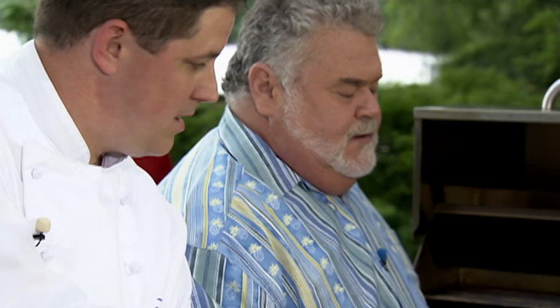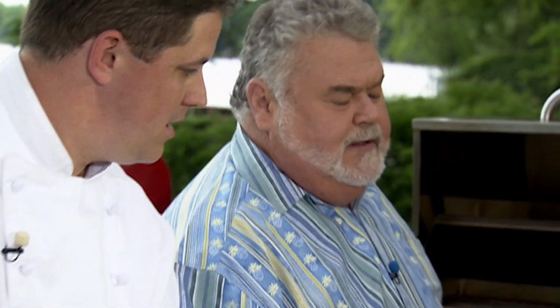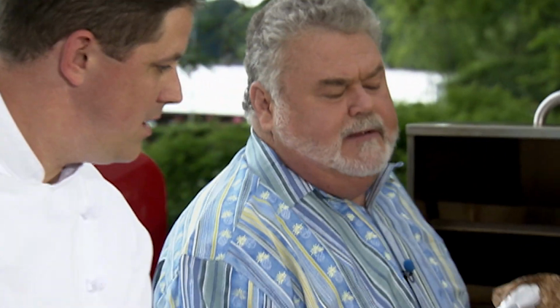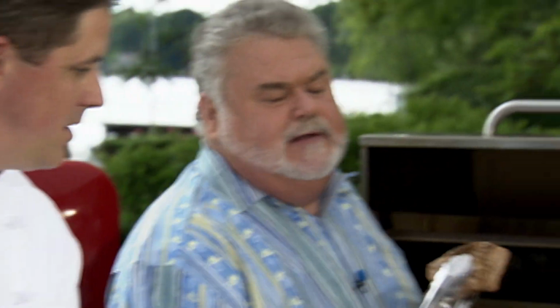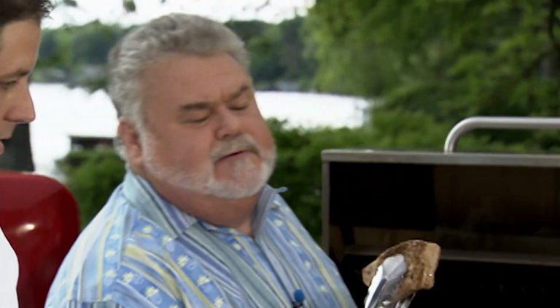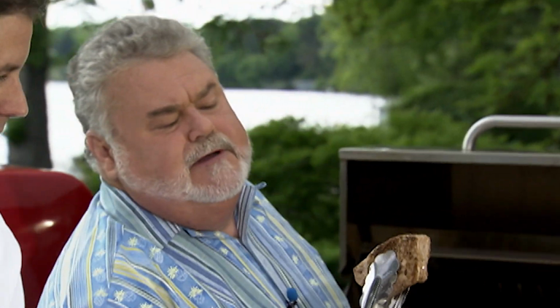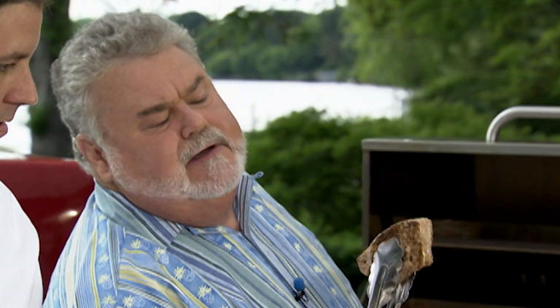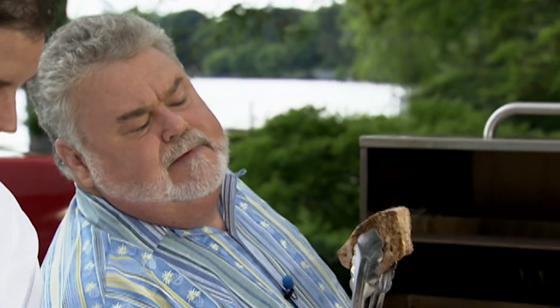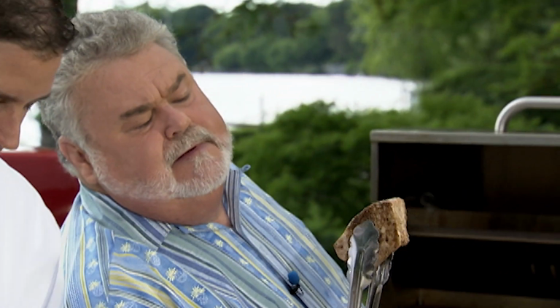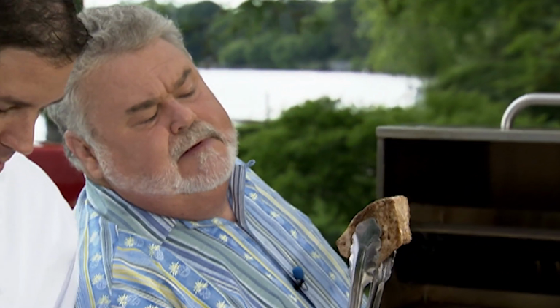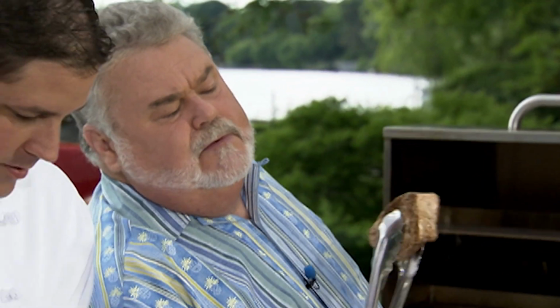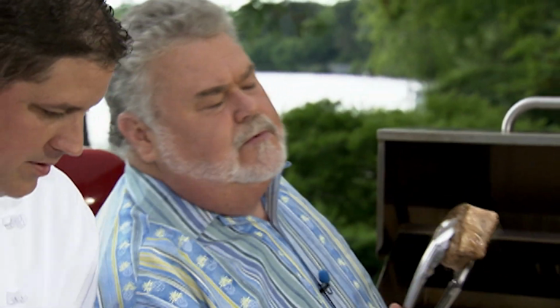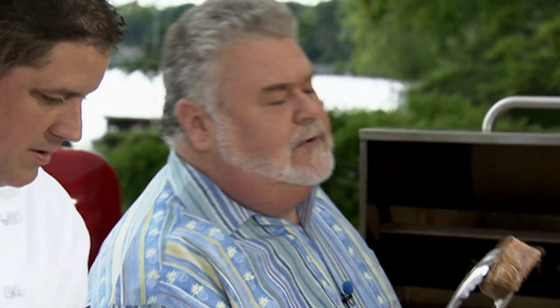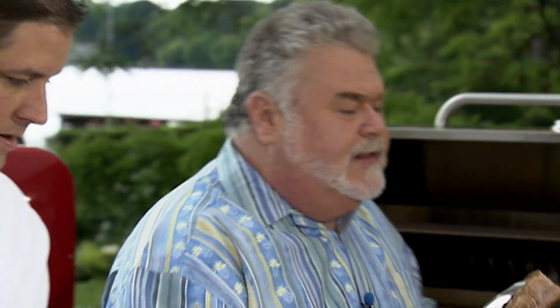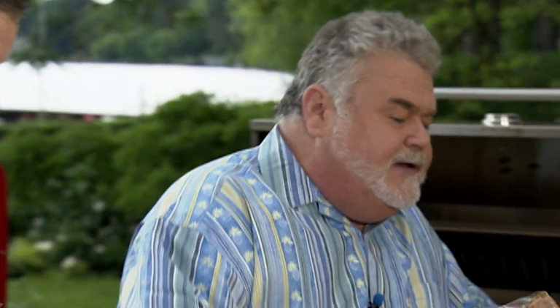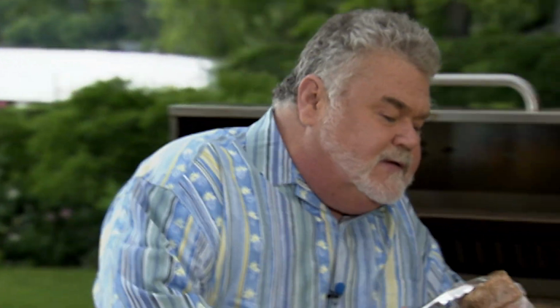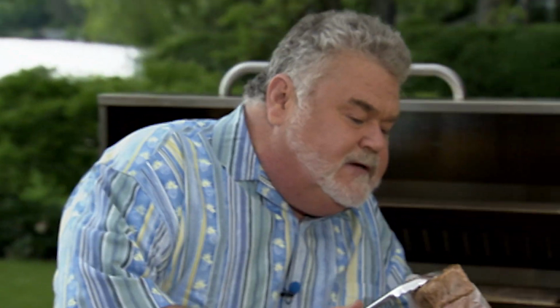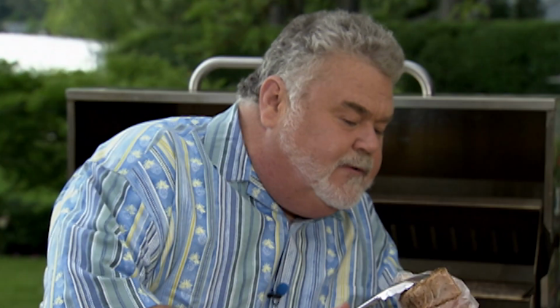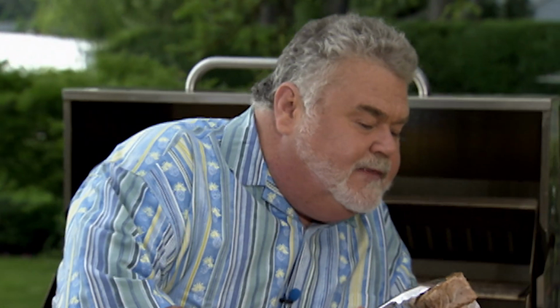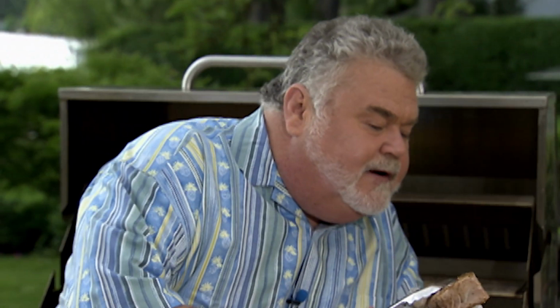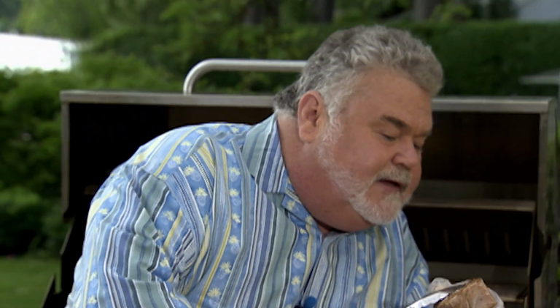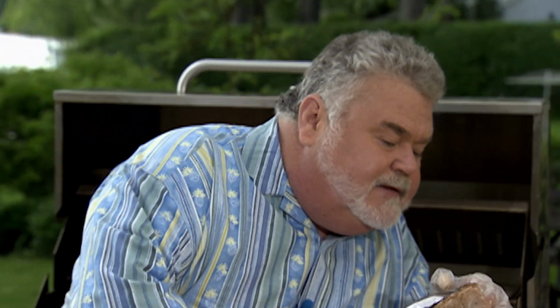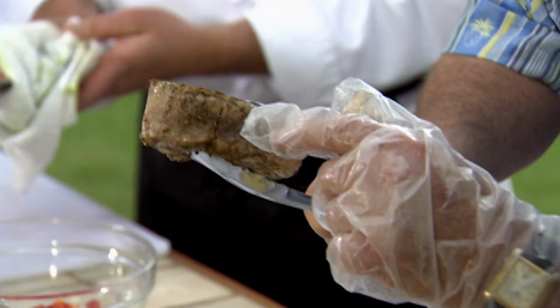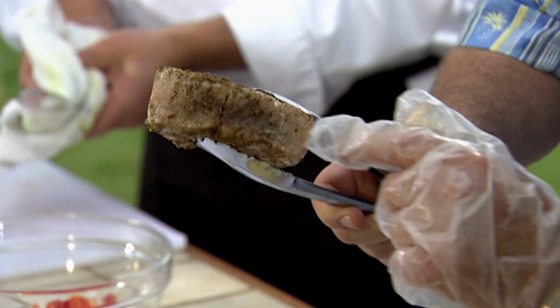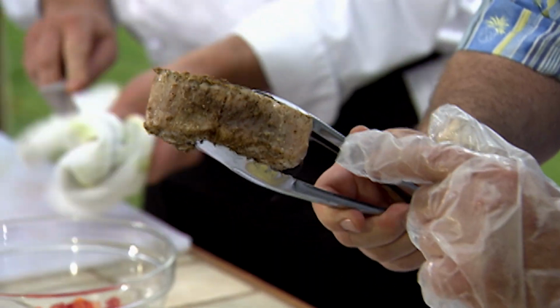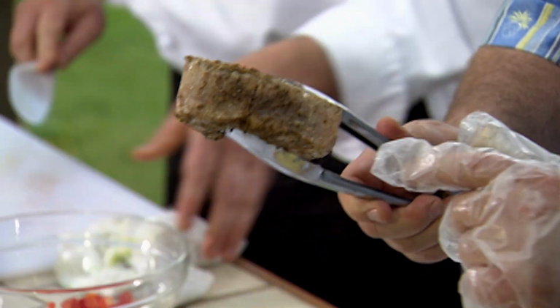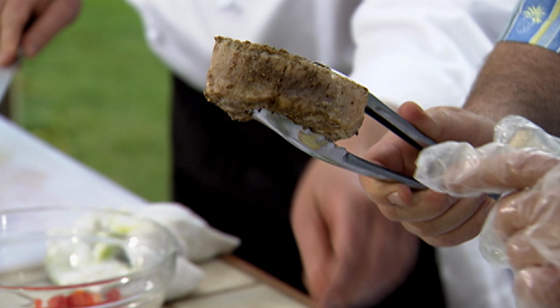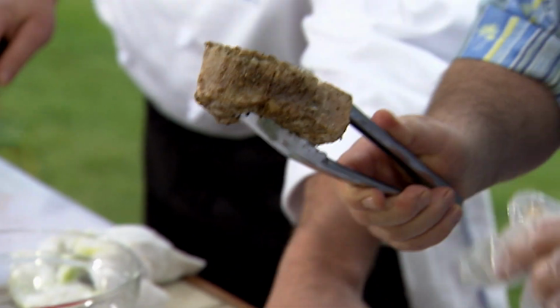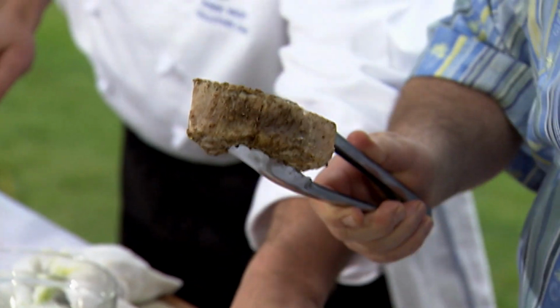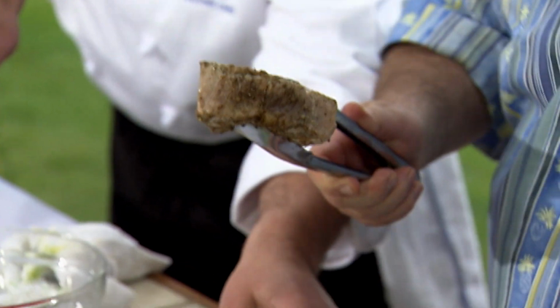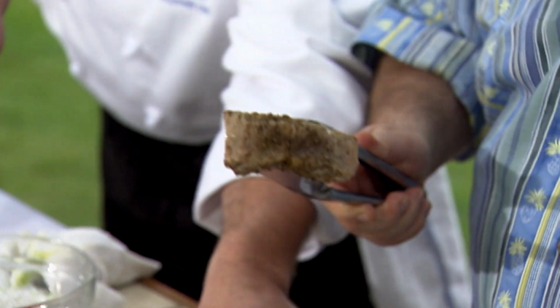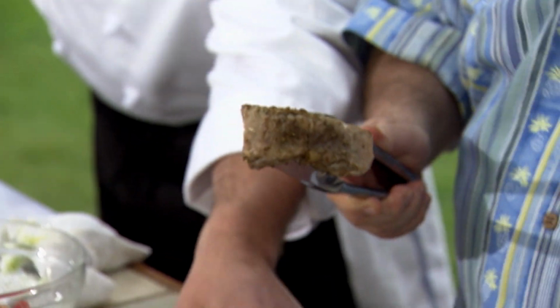Look at that — see that's ready, Chef? That looks beautiful. You can see it right there. Rest it off to the side — let it rest.